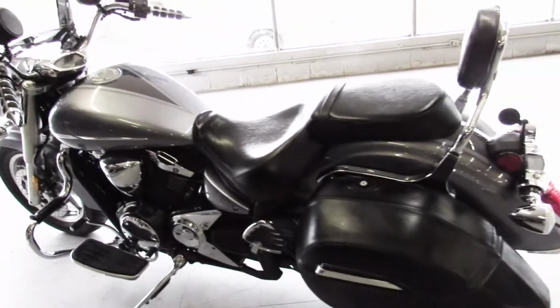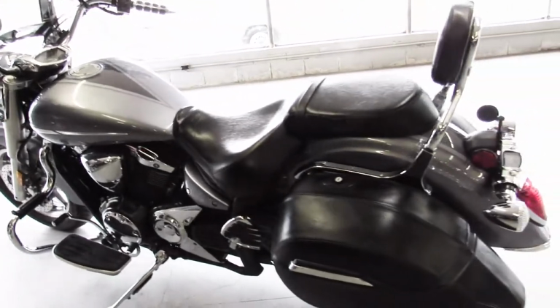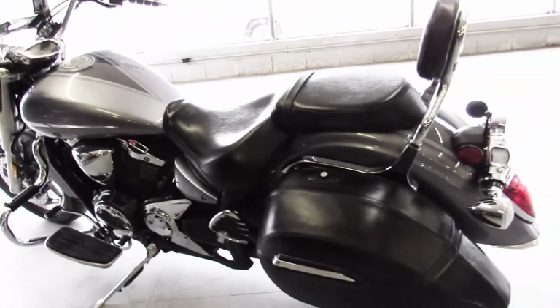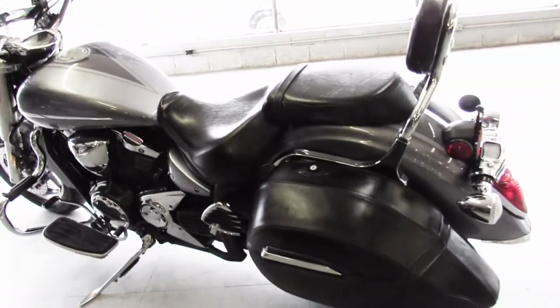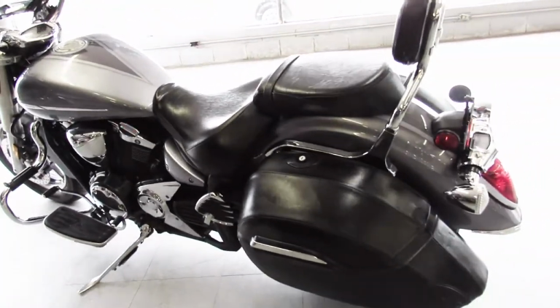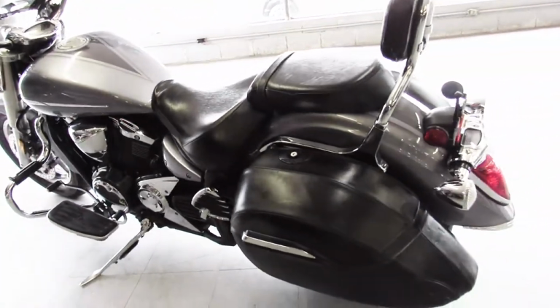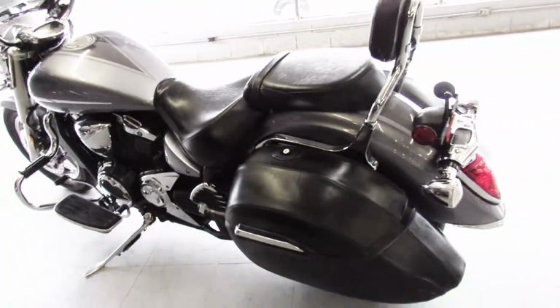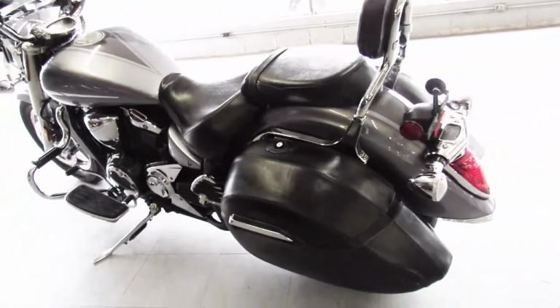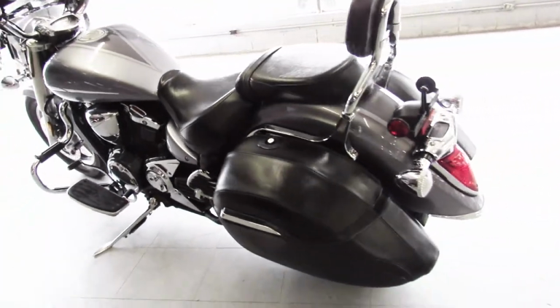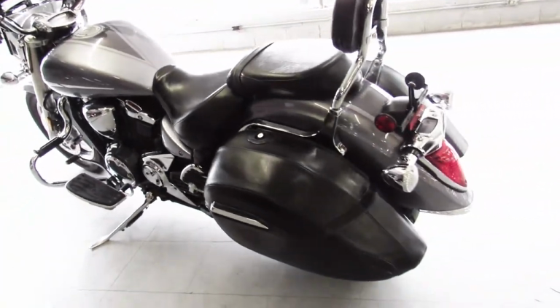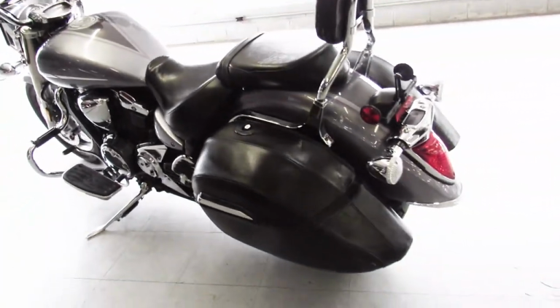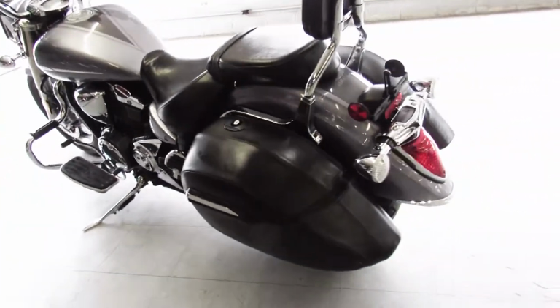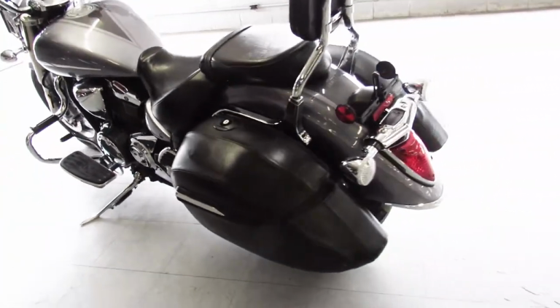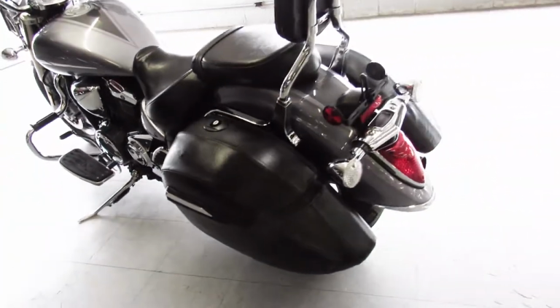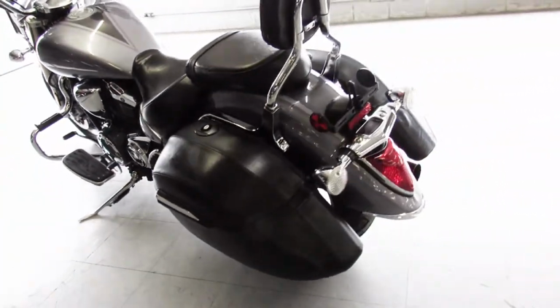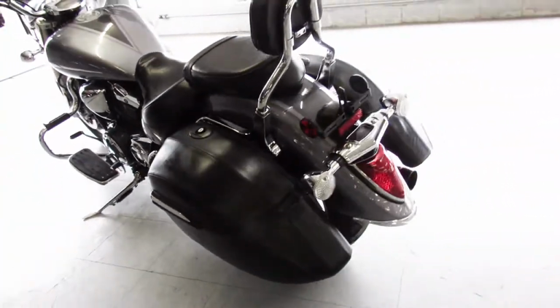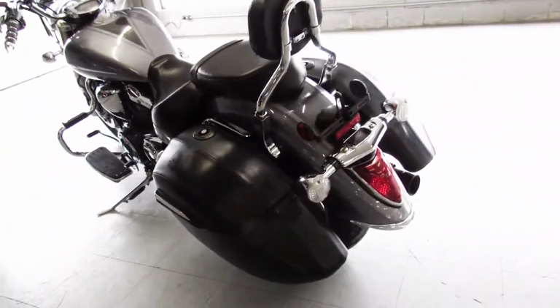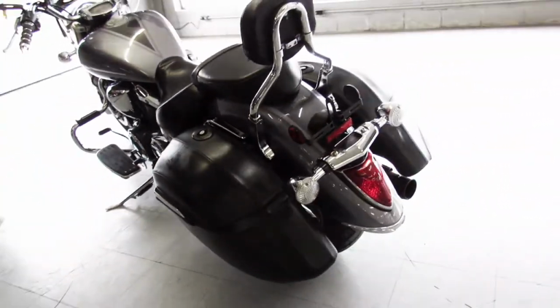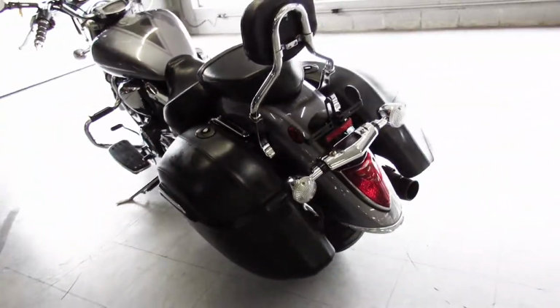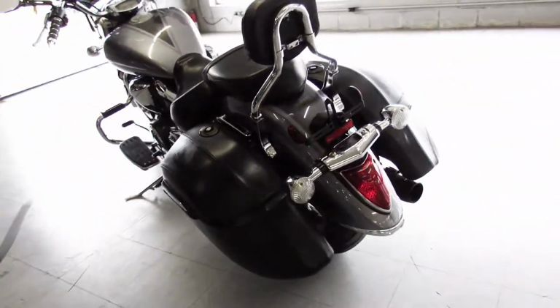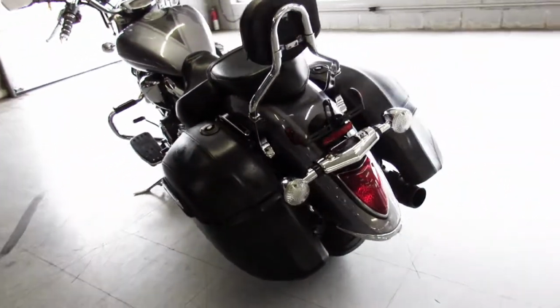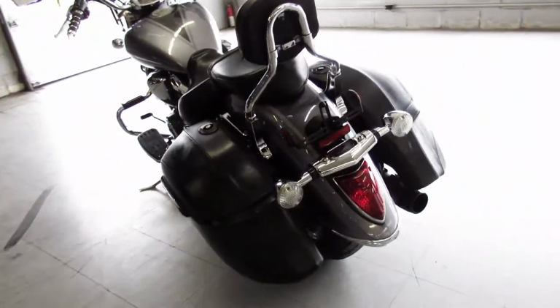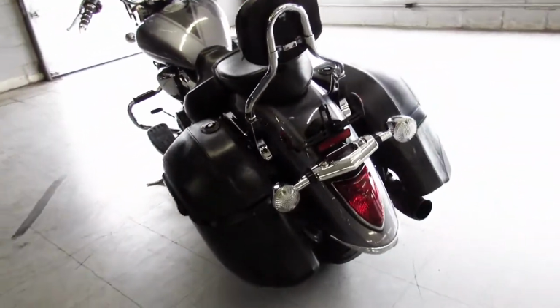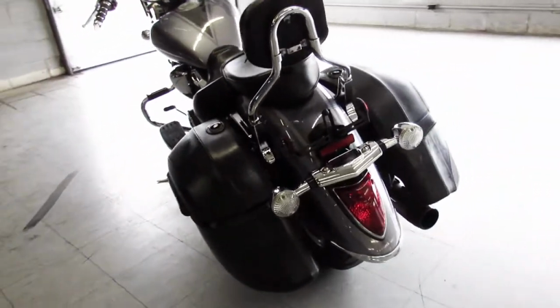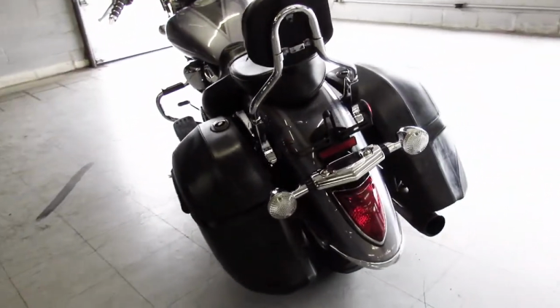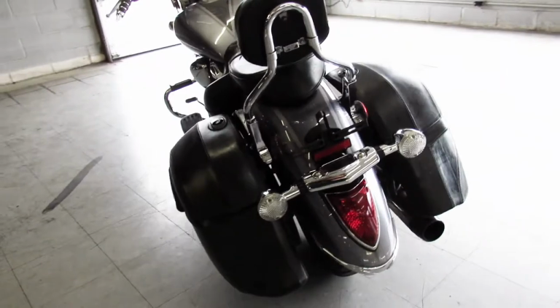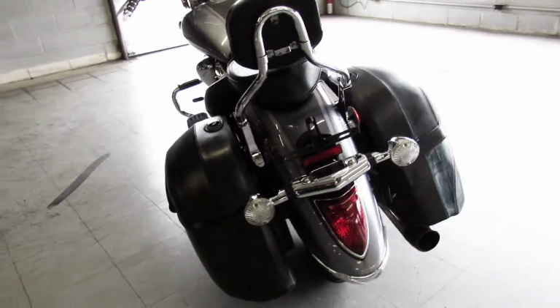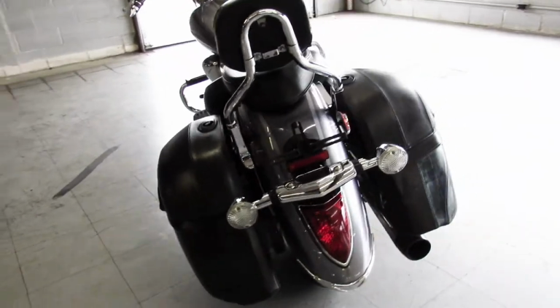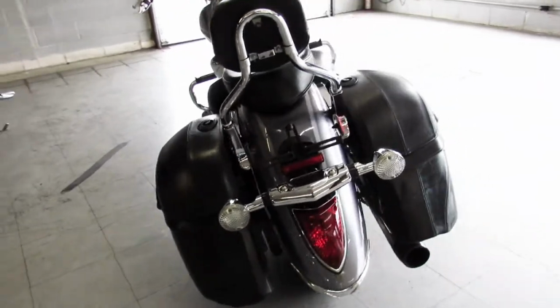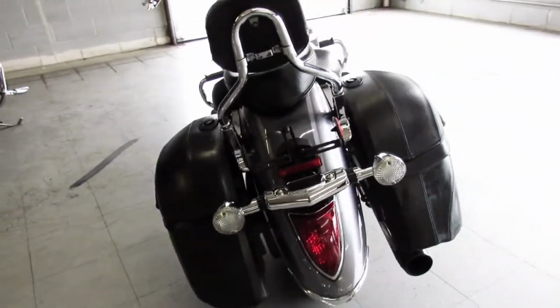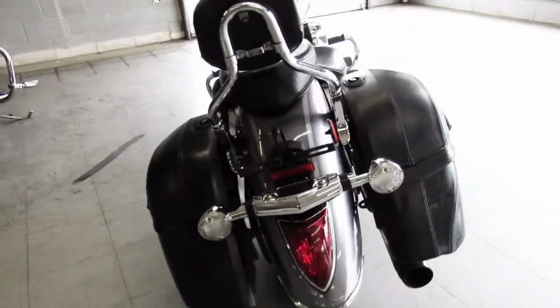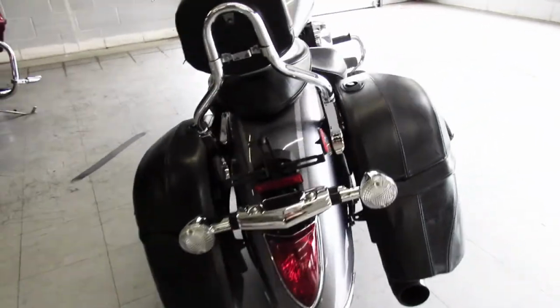Just serviced at a factory-authorized Yamaha dealership, inspected — all the fluids have been changed and there's a warranty available.